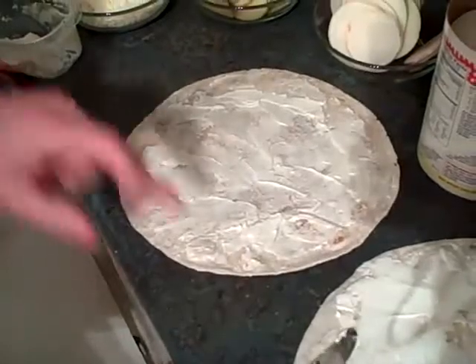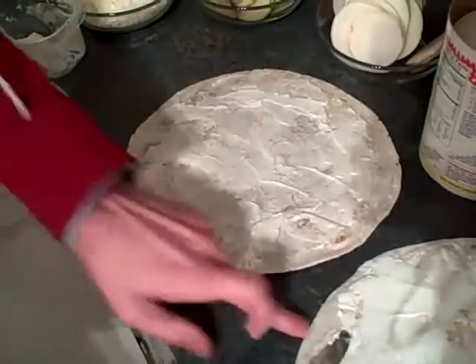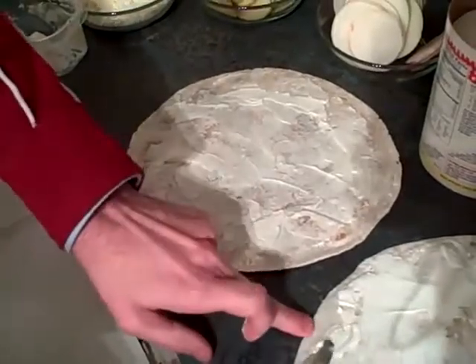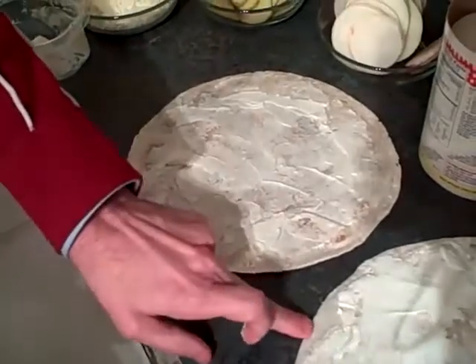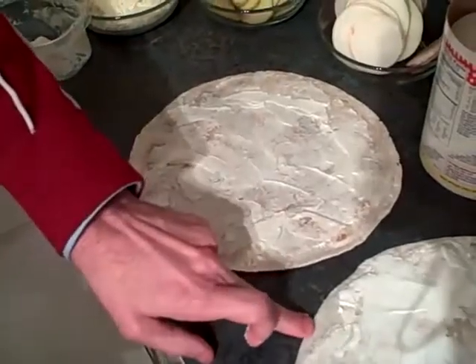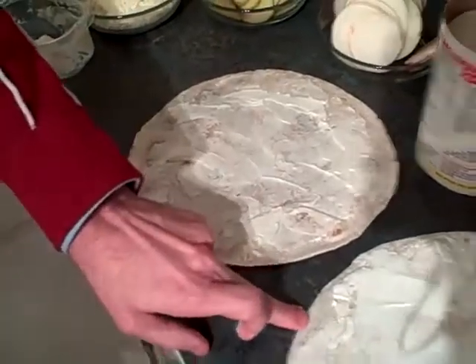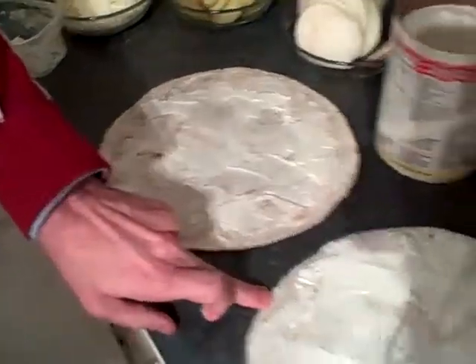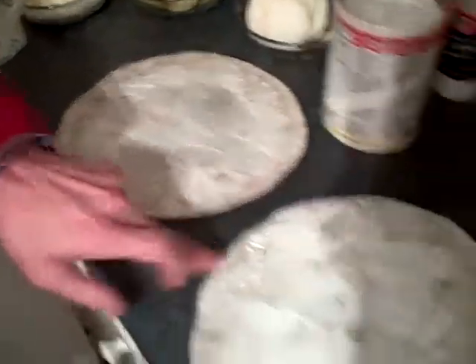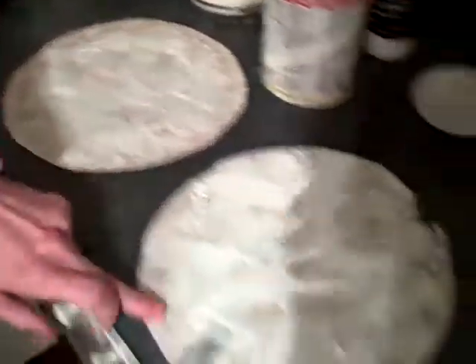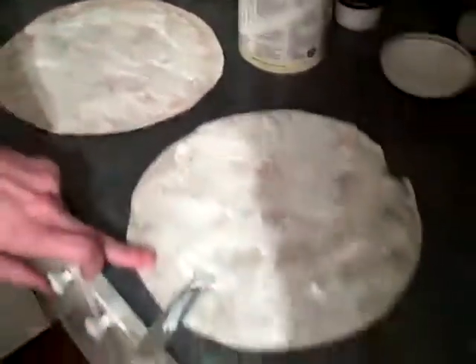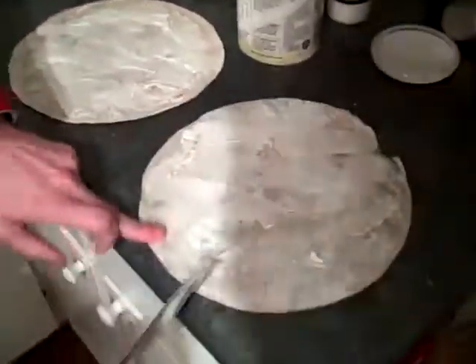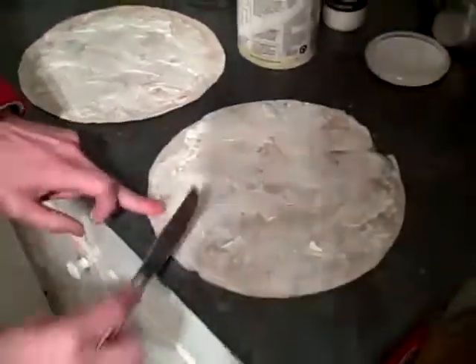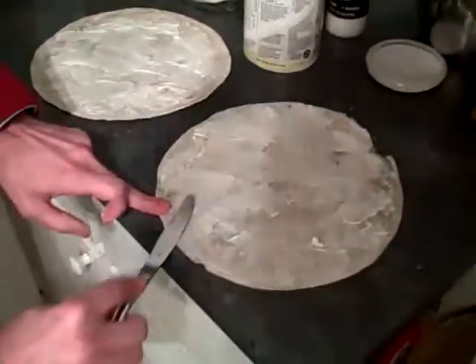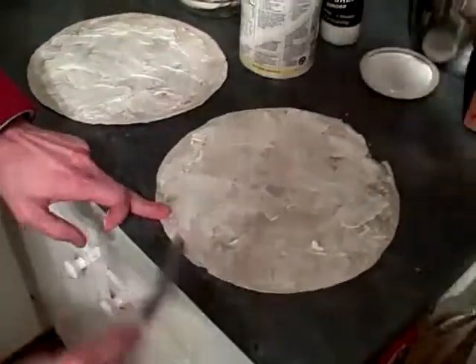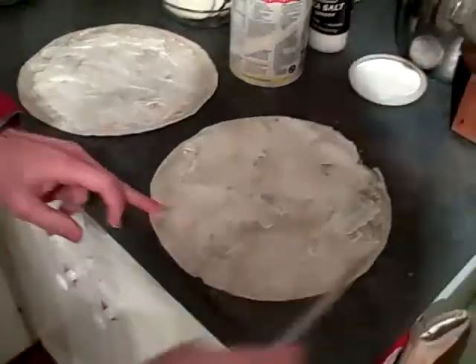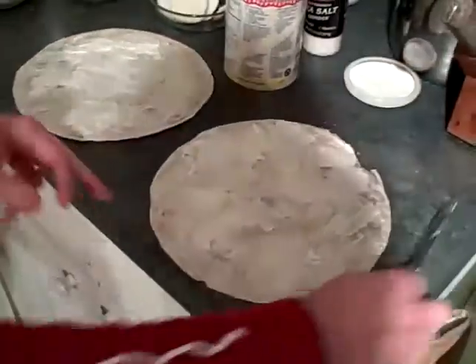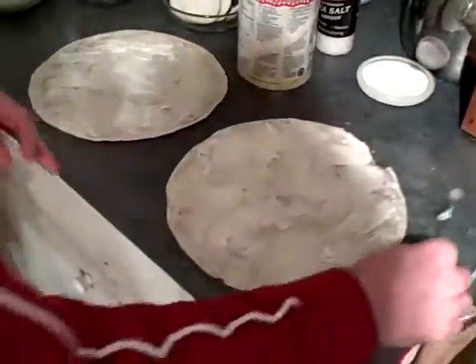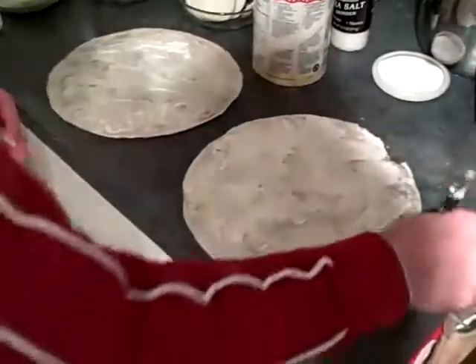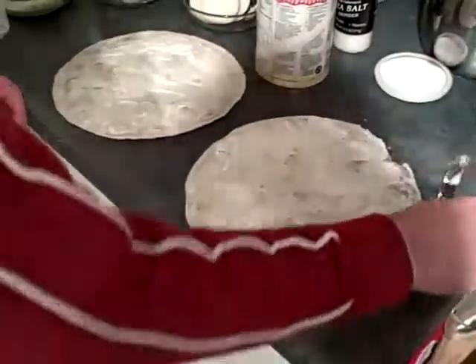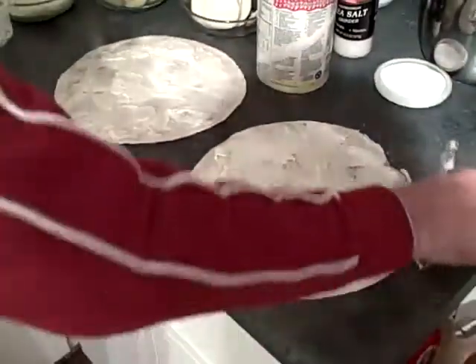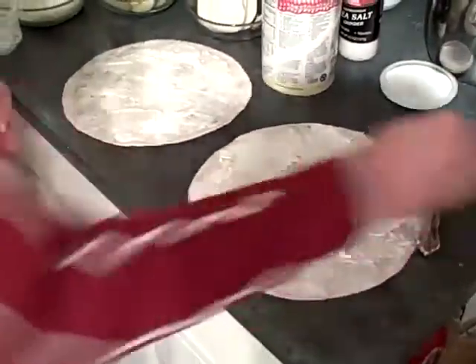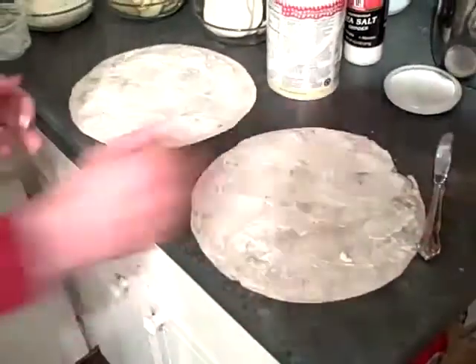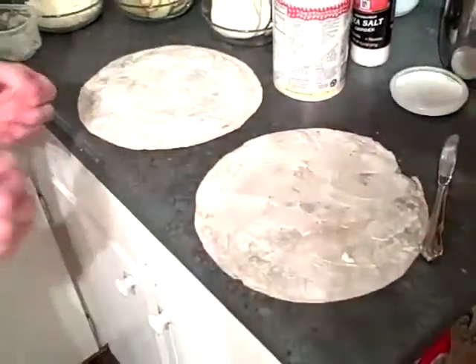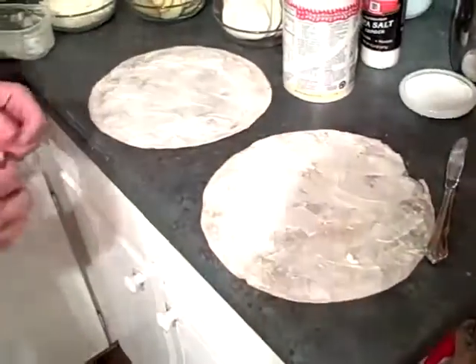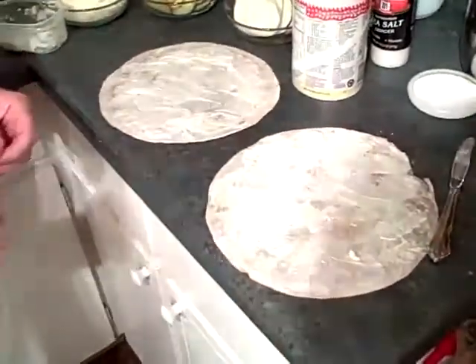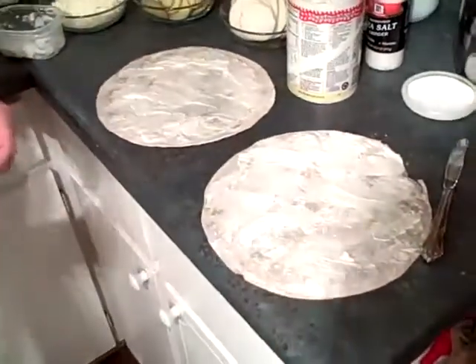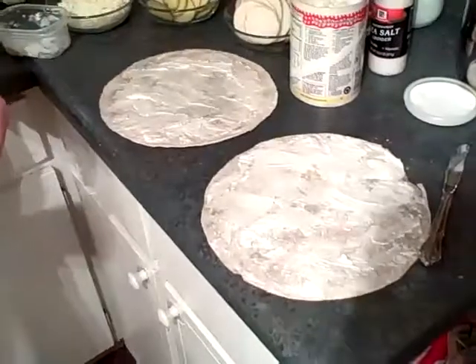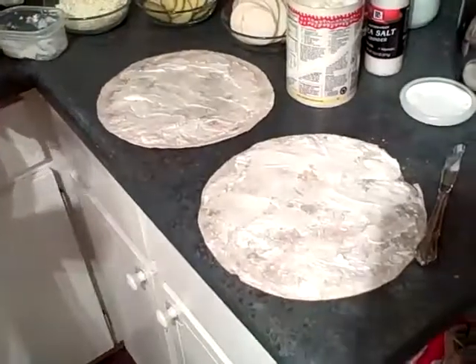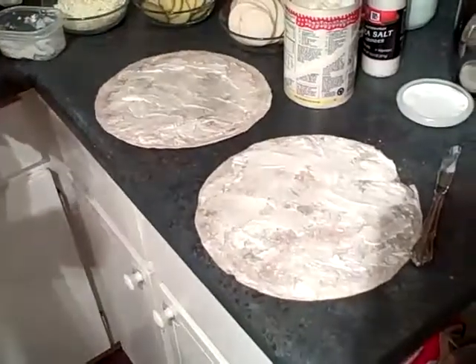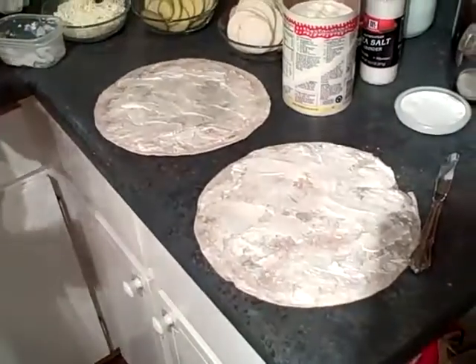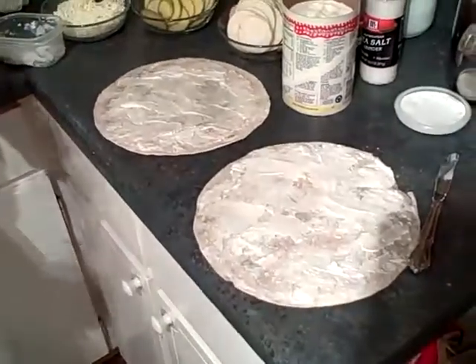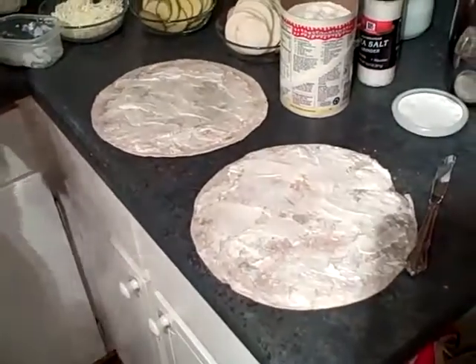We're not going to have a traditional sauce. This is going to be a cheese, potato, and turnip pizza.